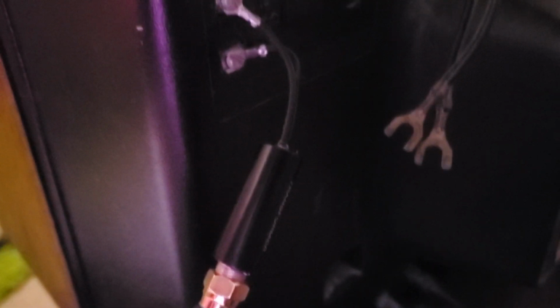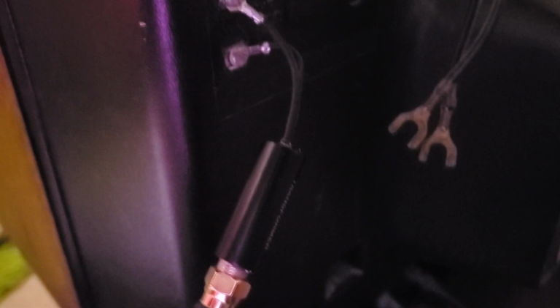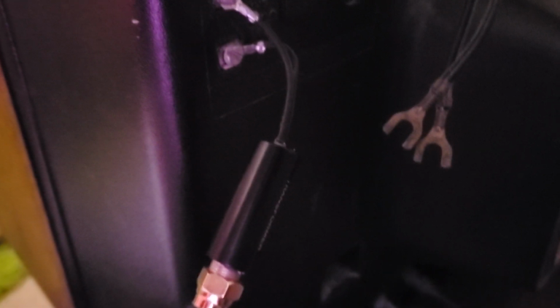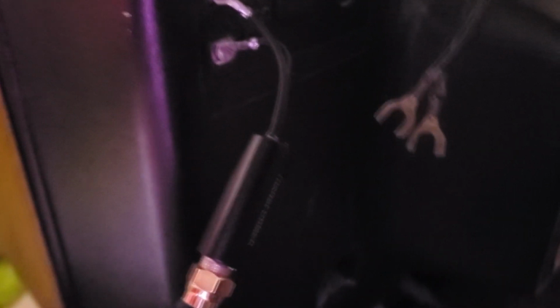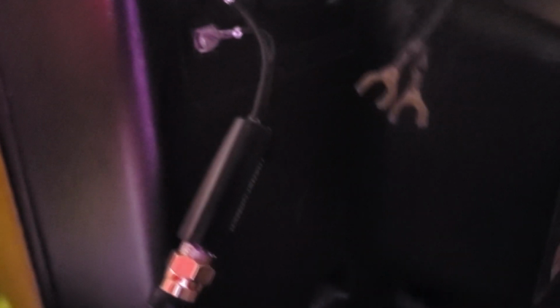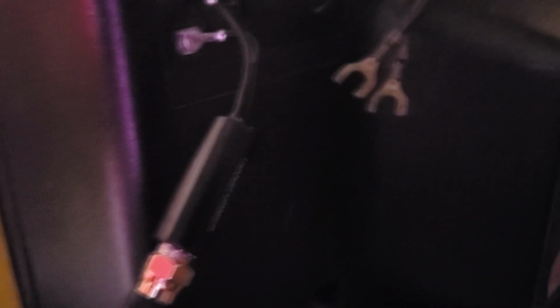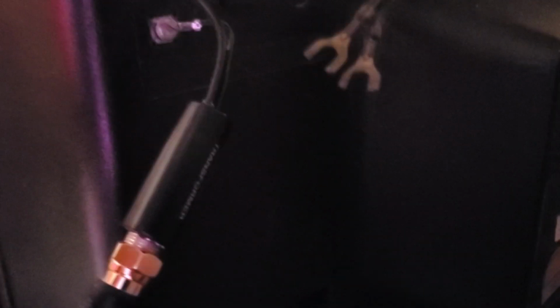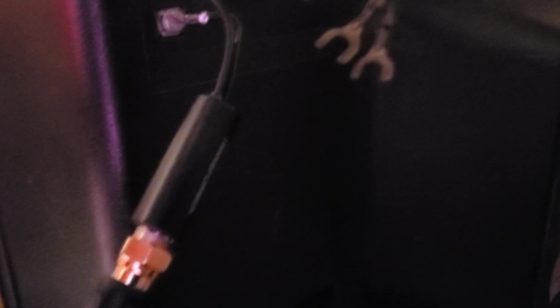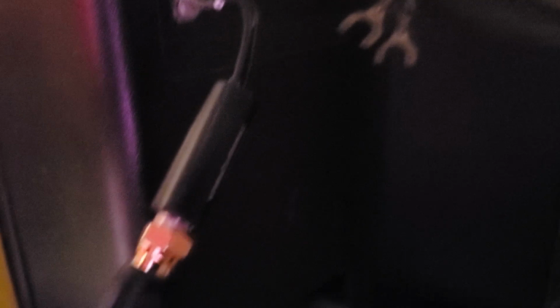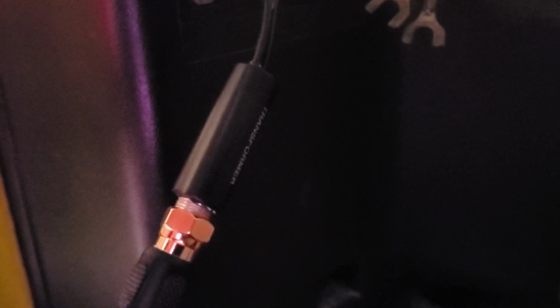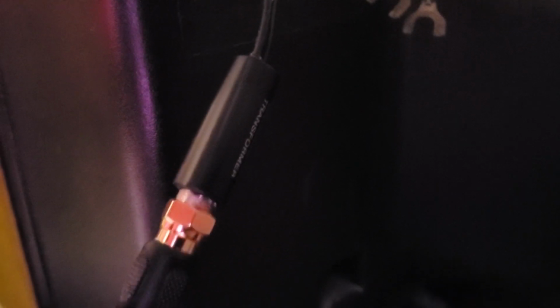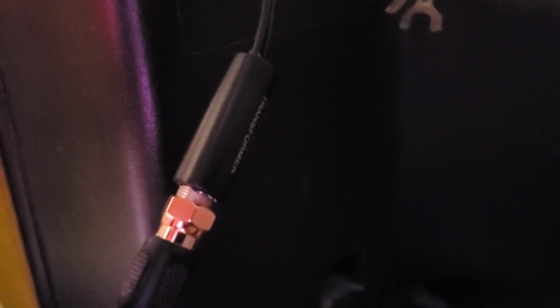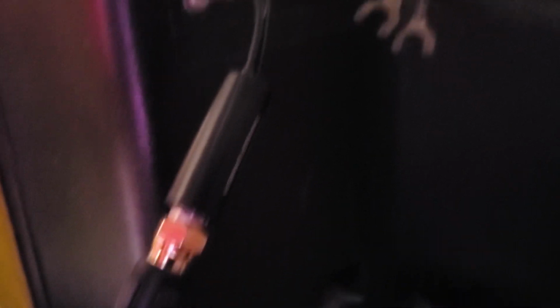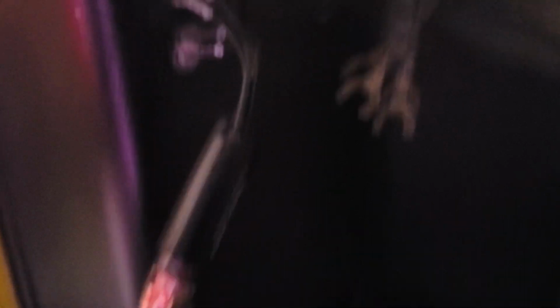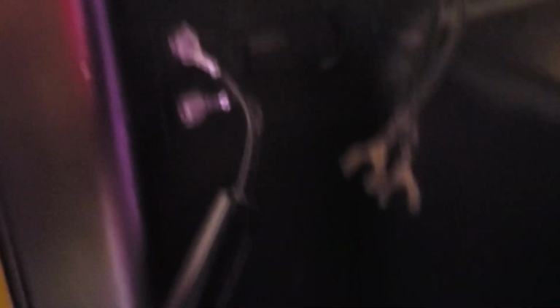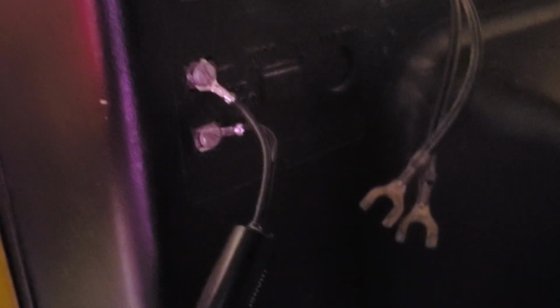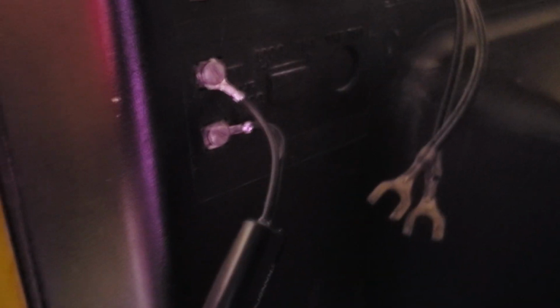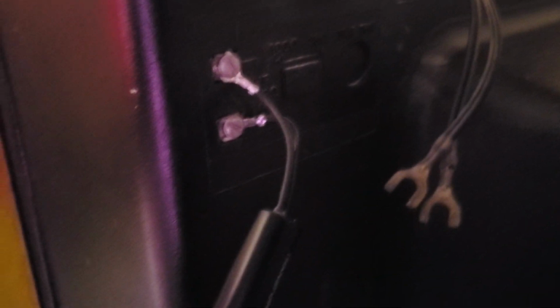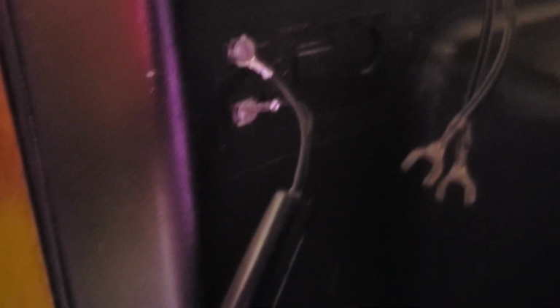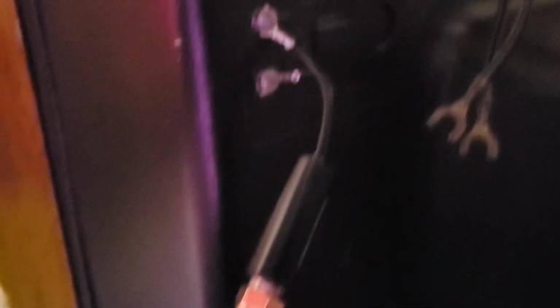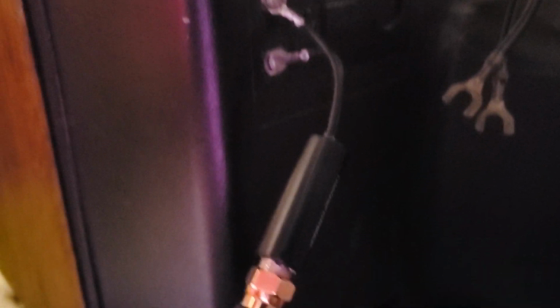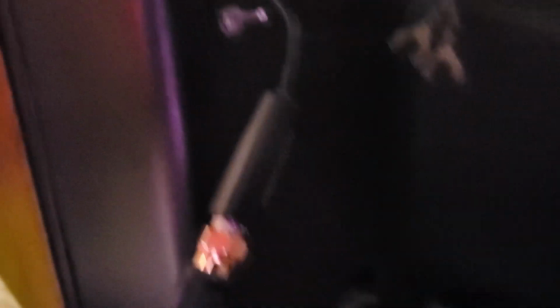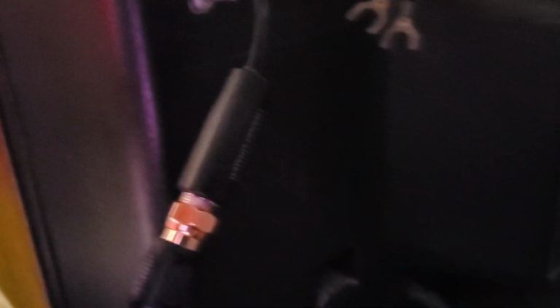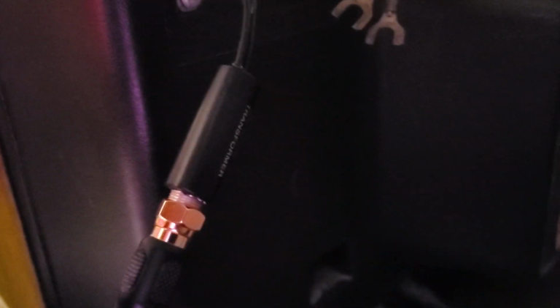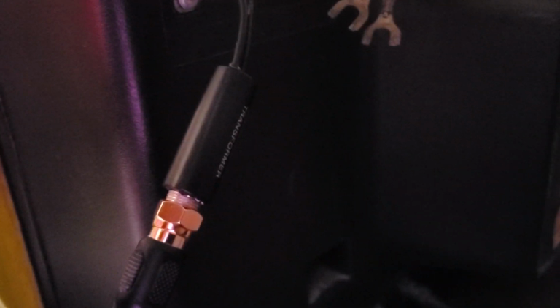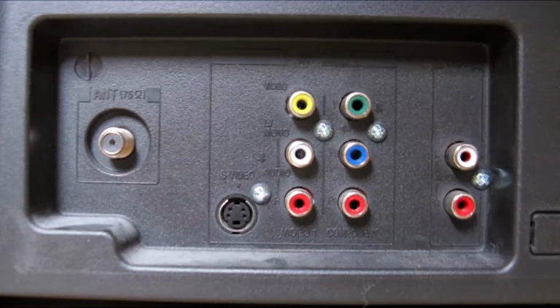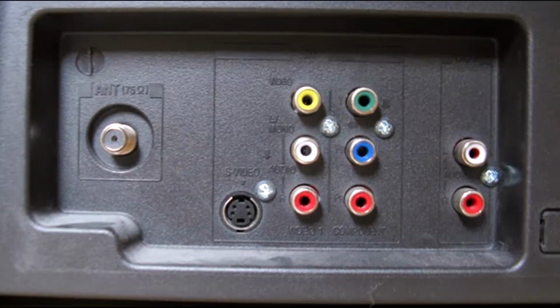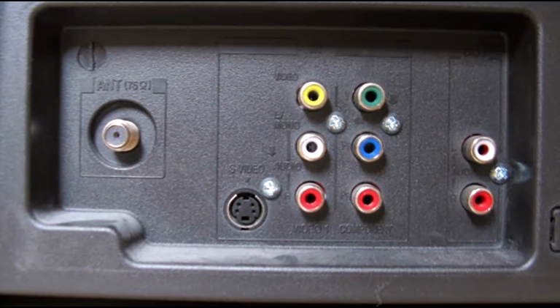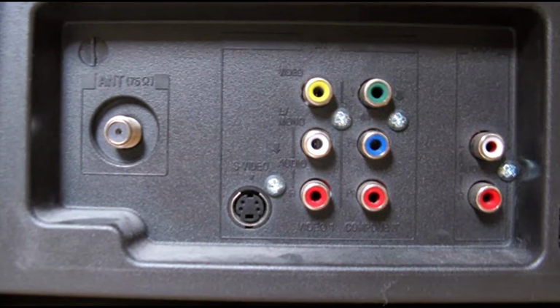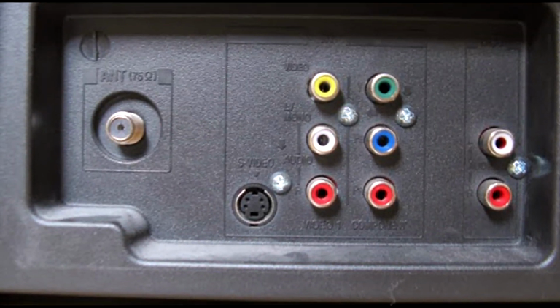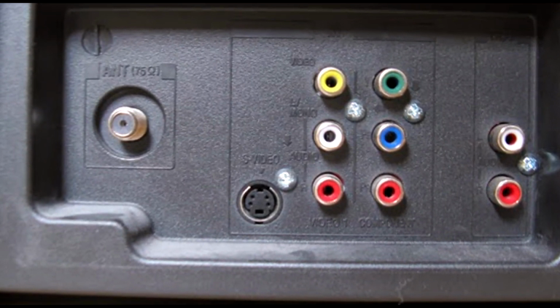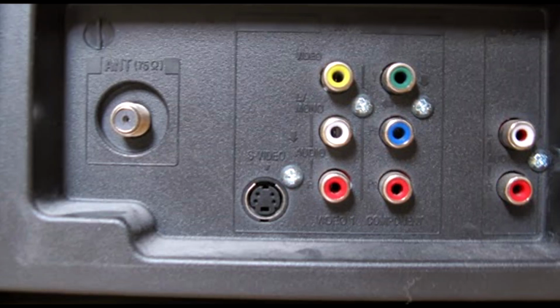It's a 75 to 300 ohm VHF transformer. TVs that were made before the mid-80s would probably require this, as they did not have a coax input.